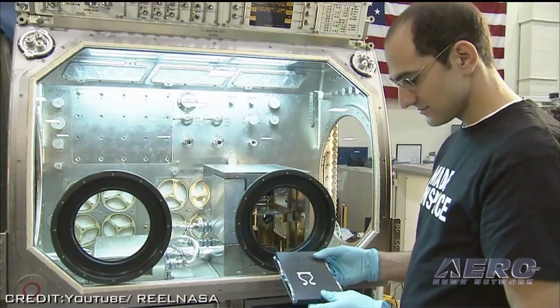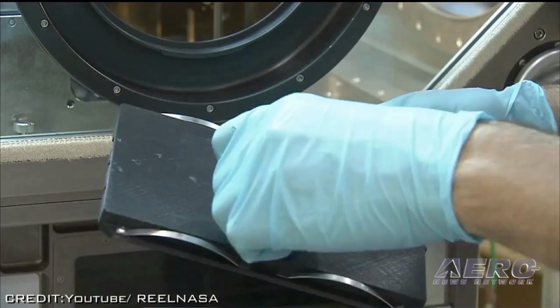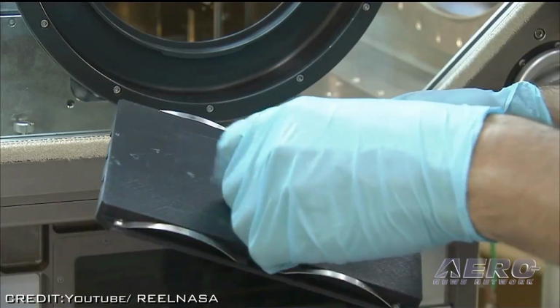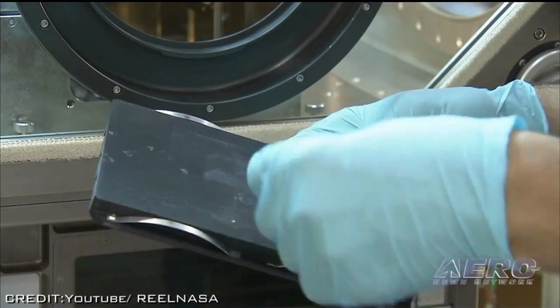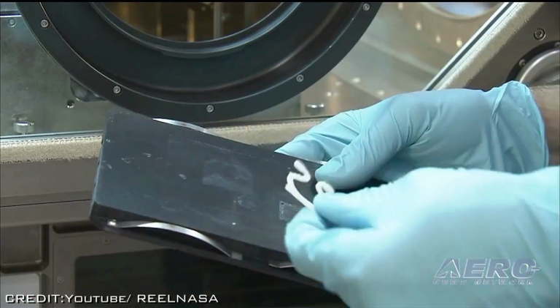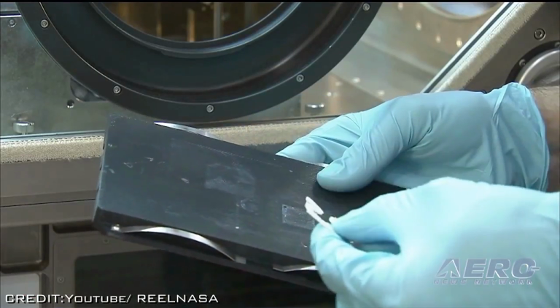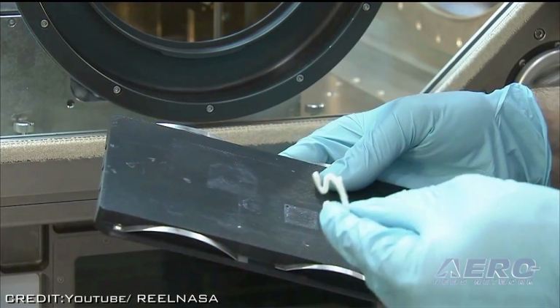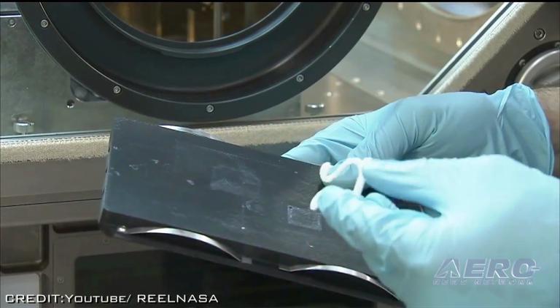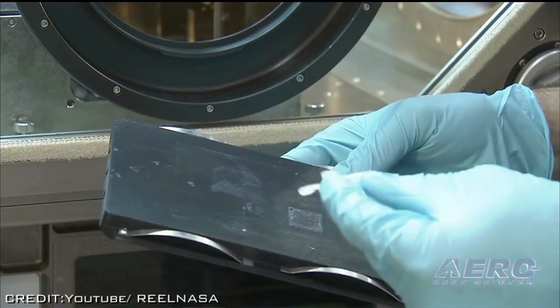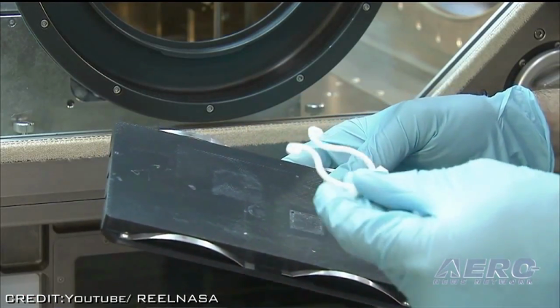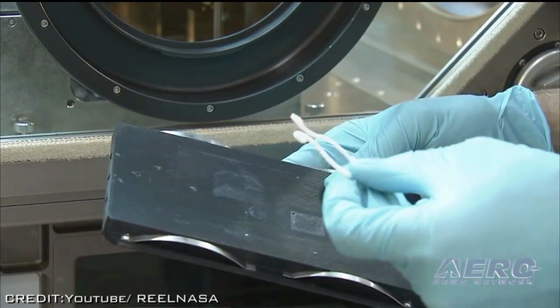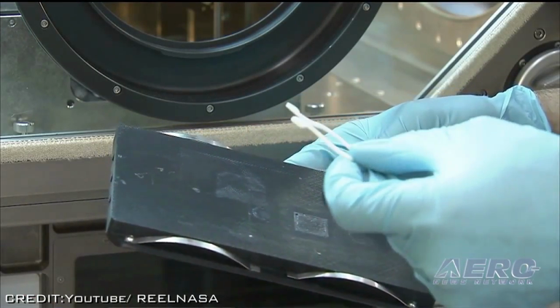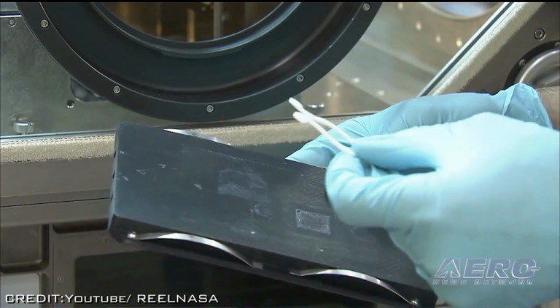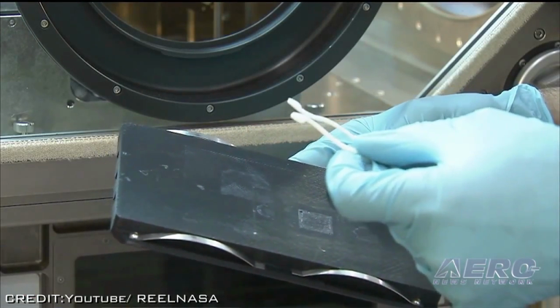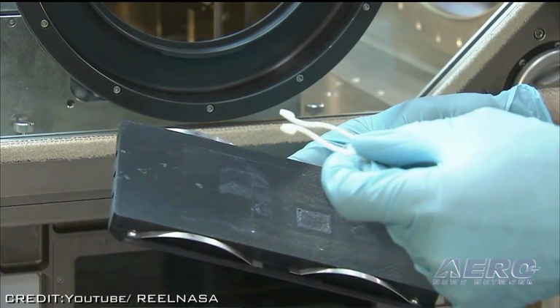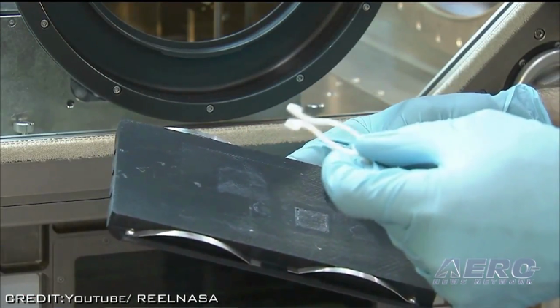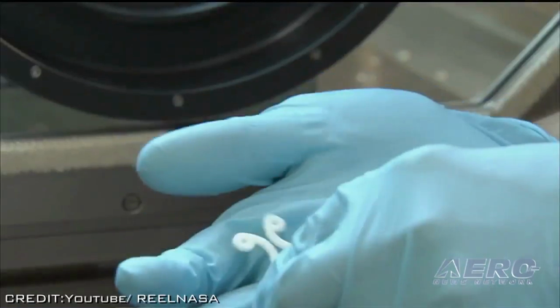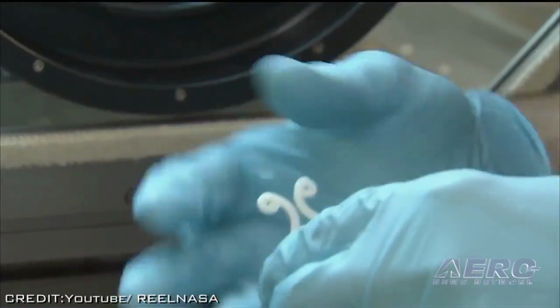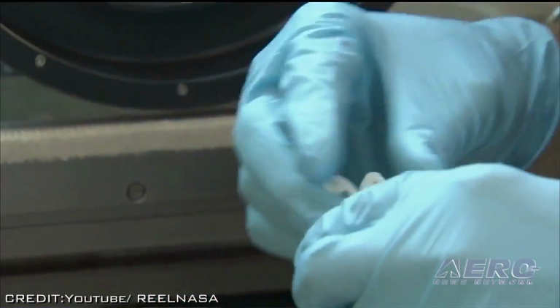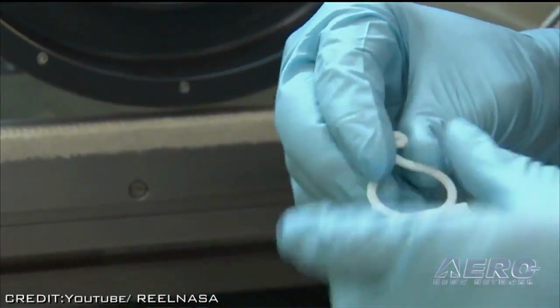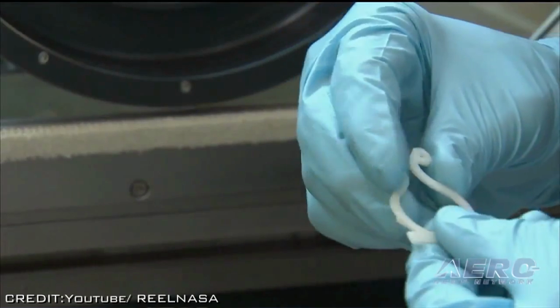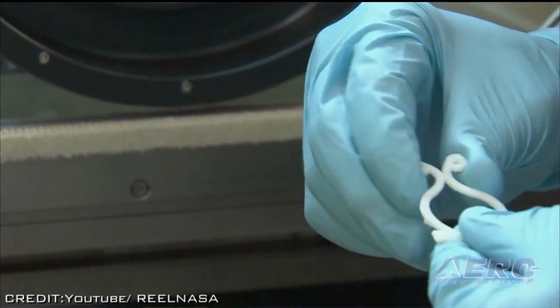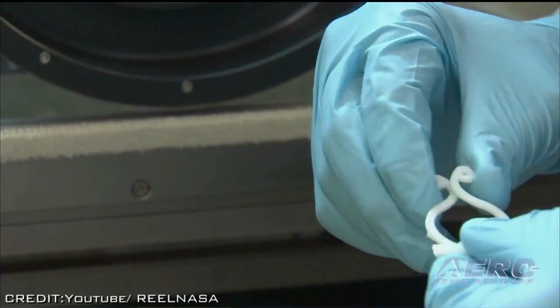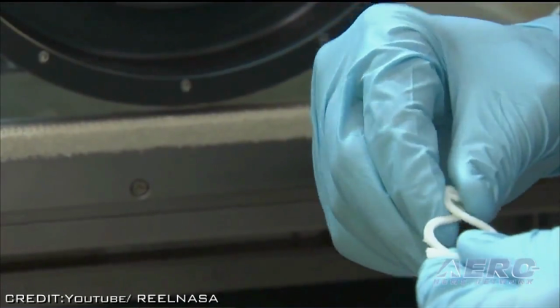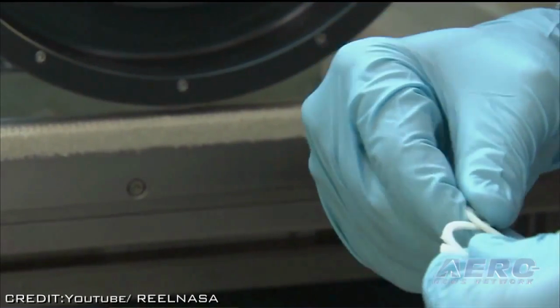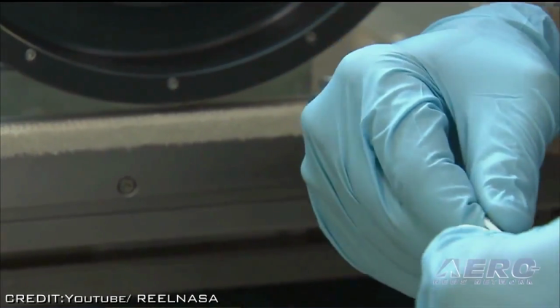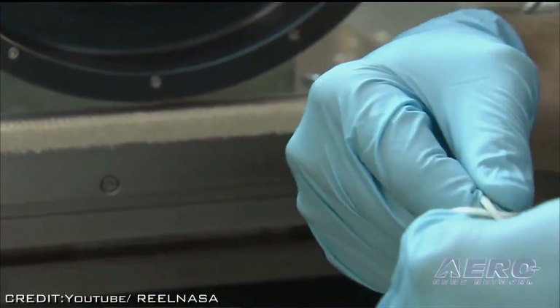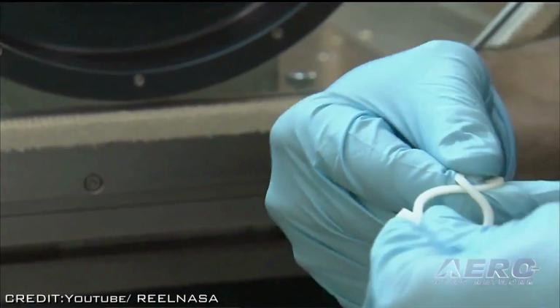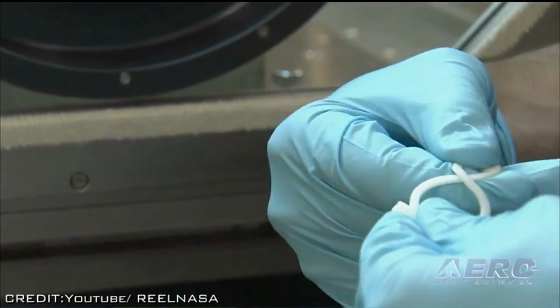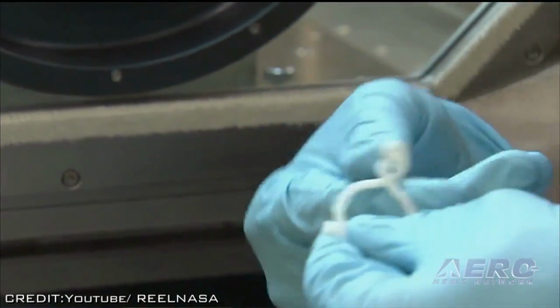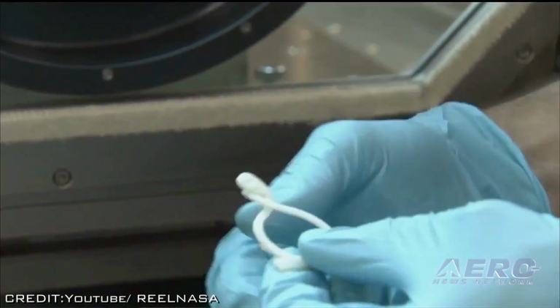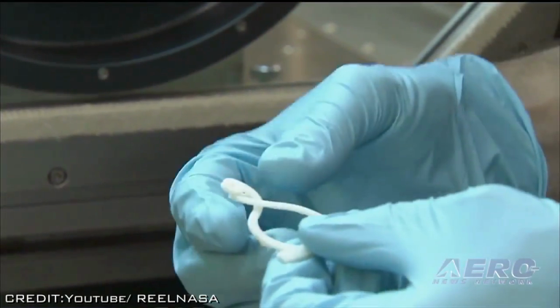The first object built in space will be returned to Earth in 2015 for detailed analysis and comparison to identical ground control samples made on the flight printer prior to launch. The goal of the analysis is to verify that the 3D printing process works the same in microgravity as it does on Earth.